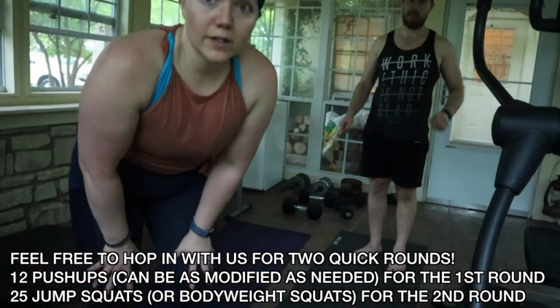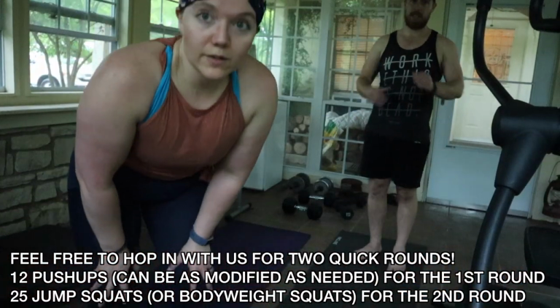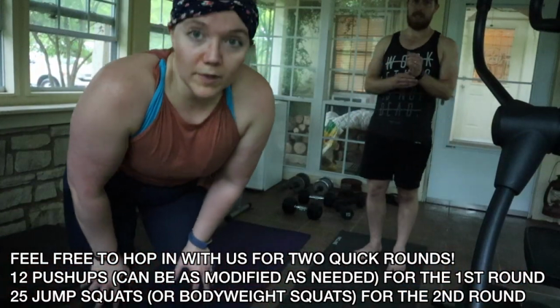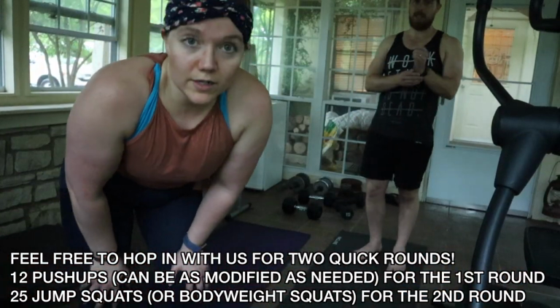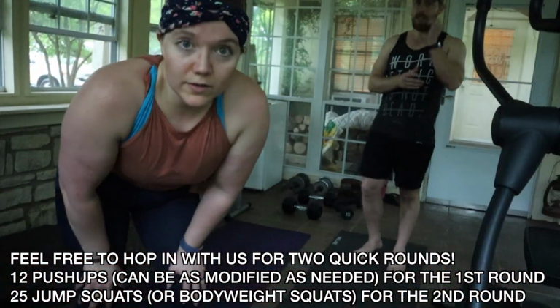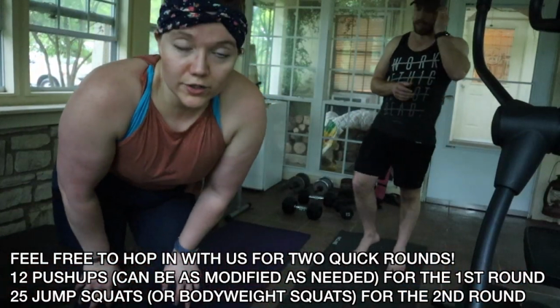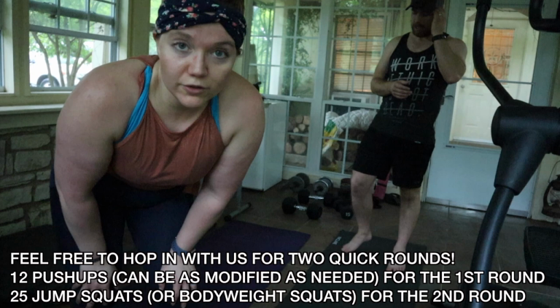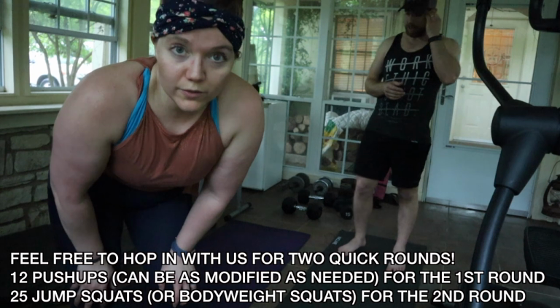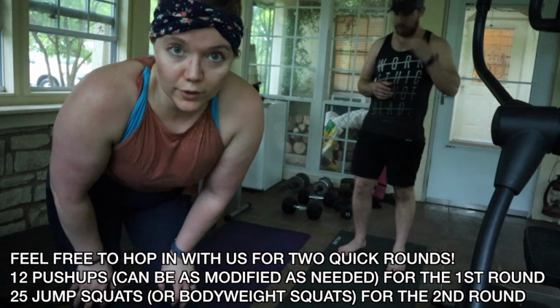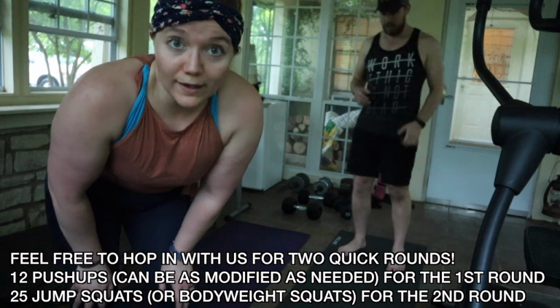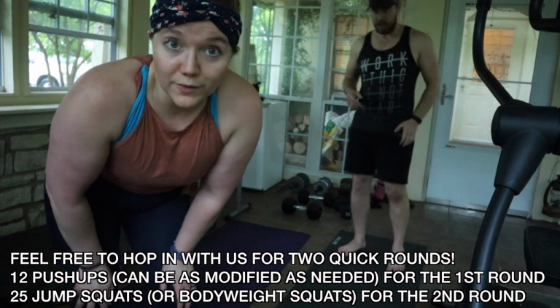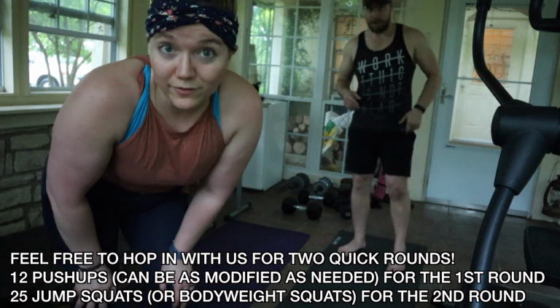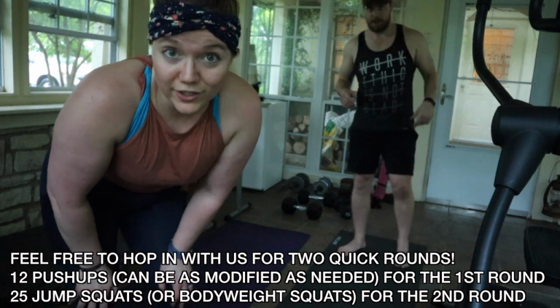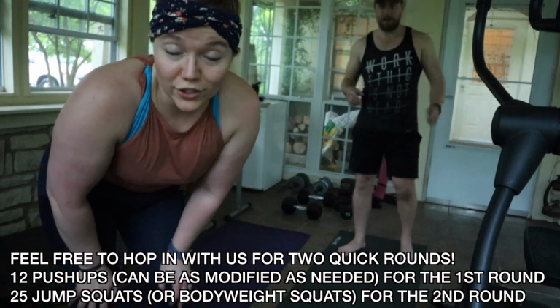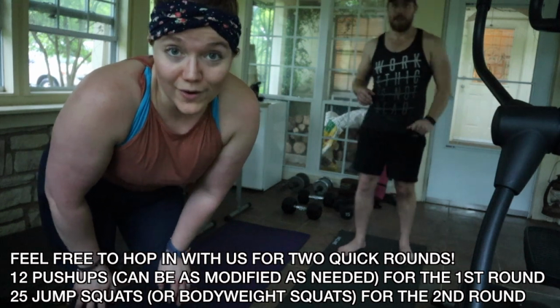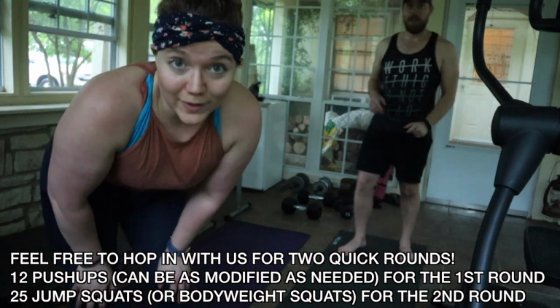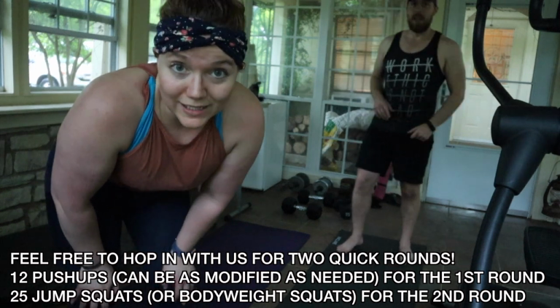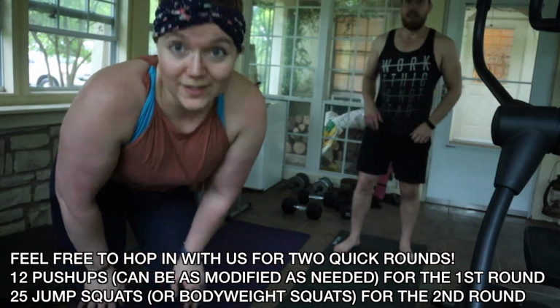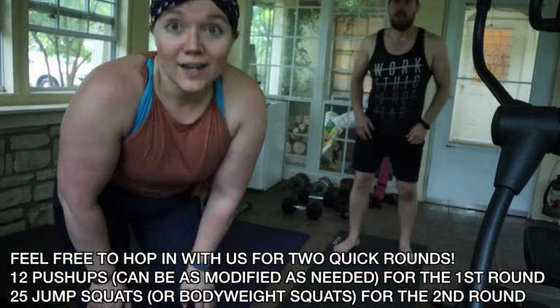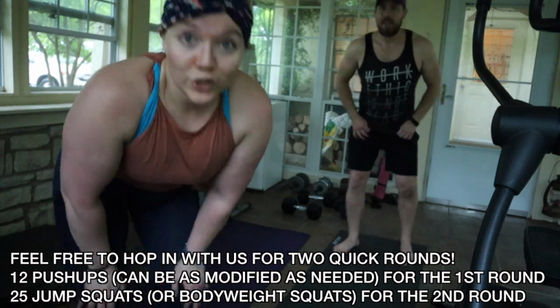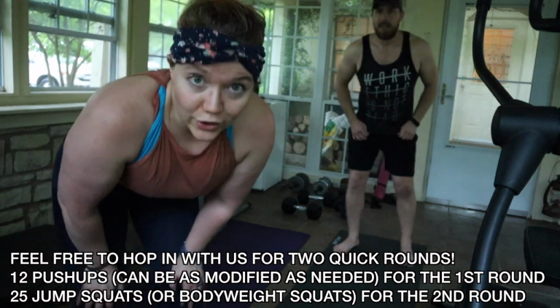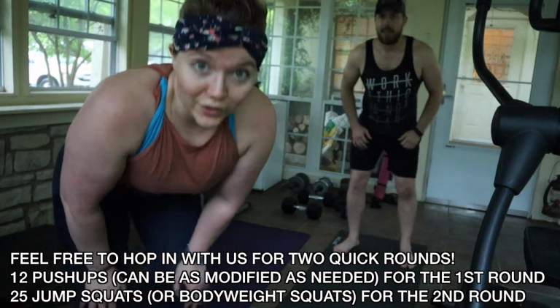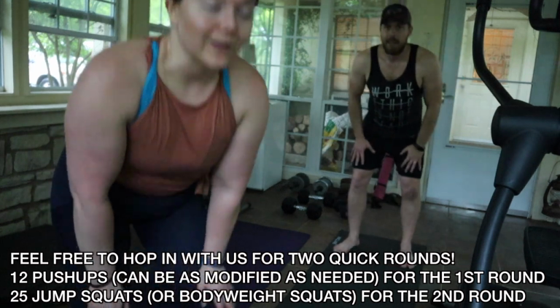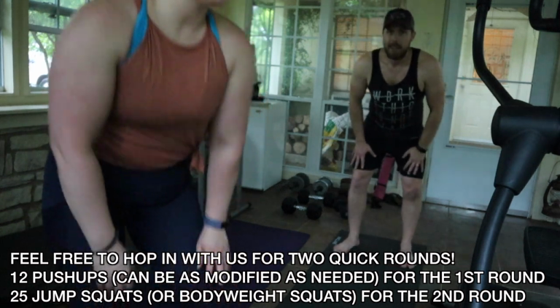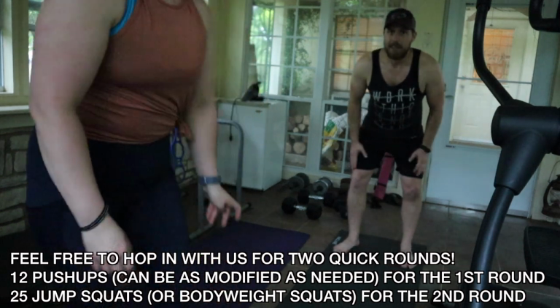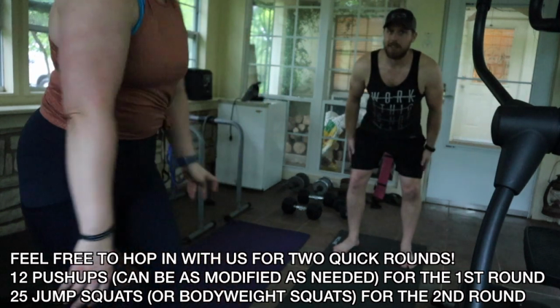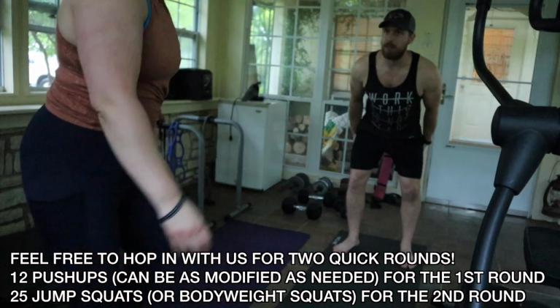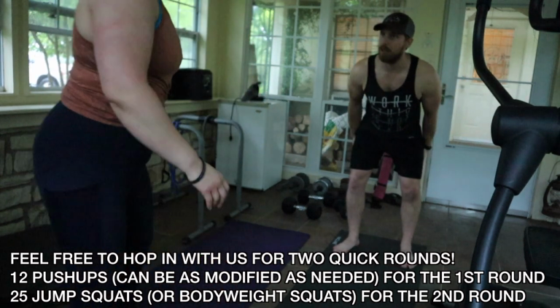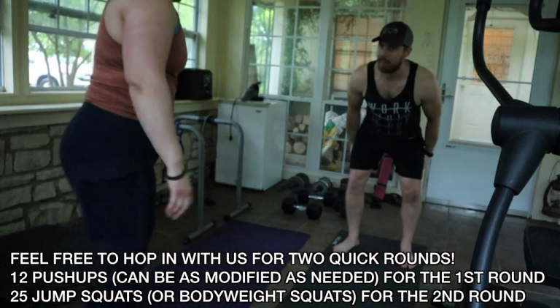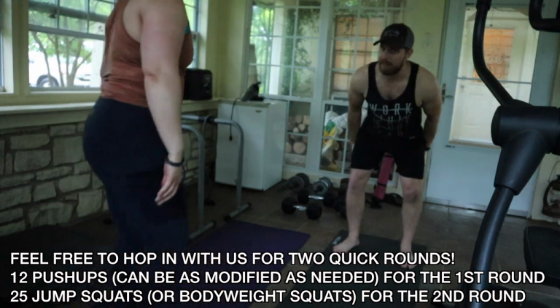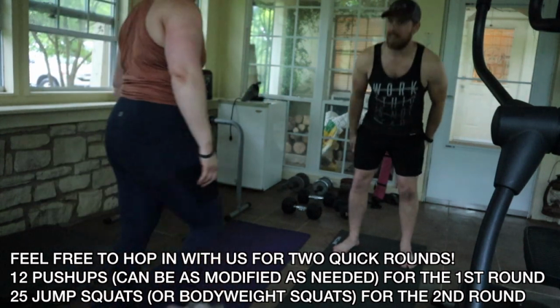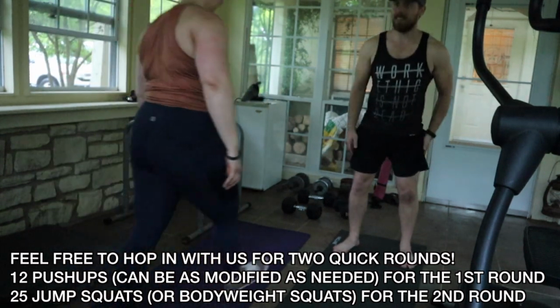I'm going to do two correct rounds to show y'all what this should look like, and I'll do two incorrect rounds.